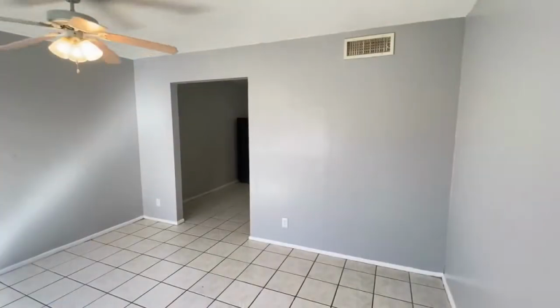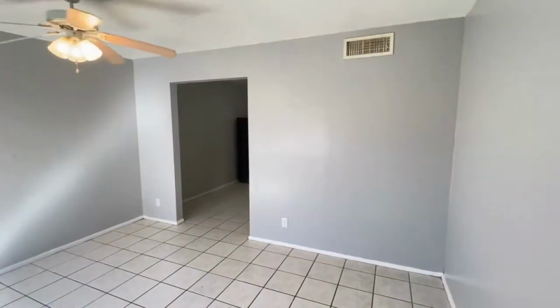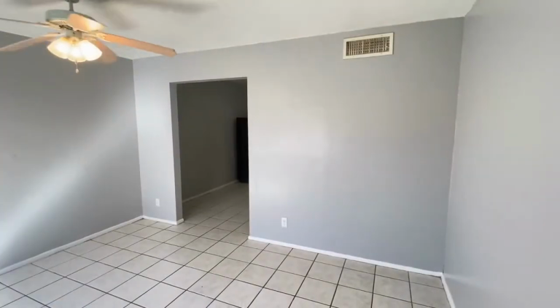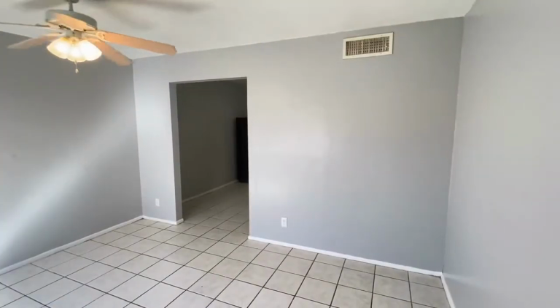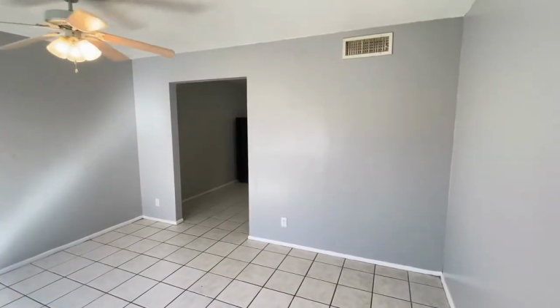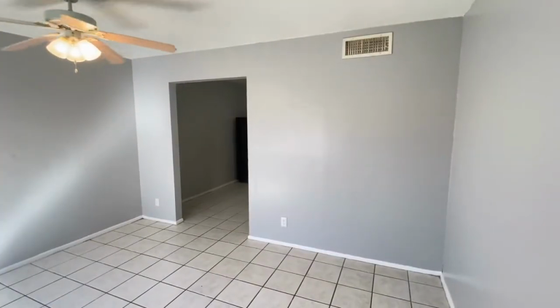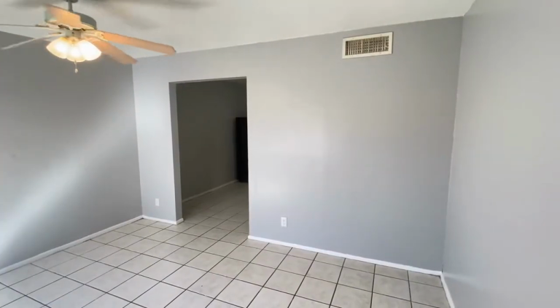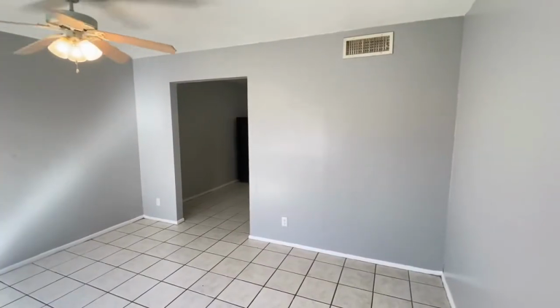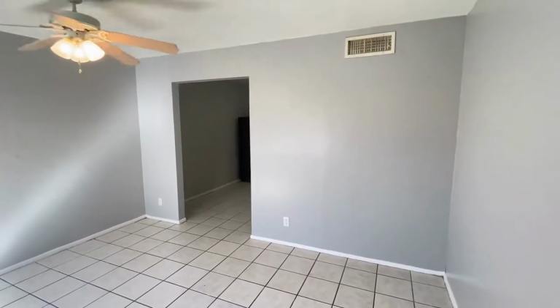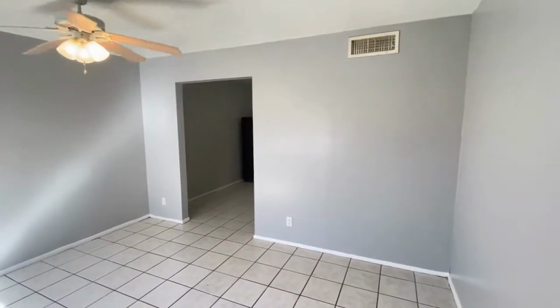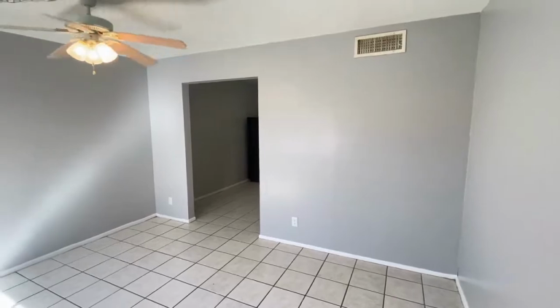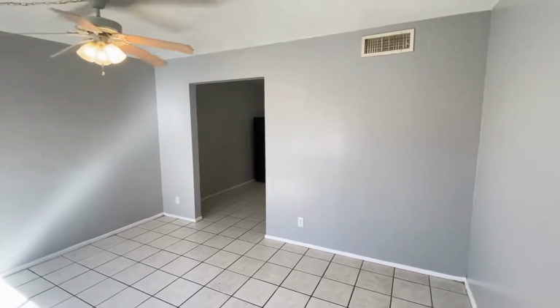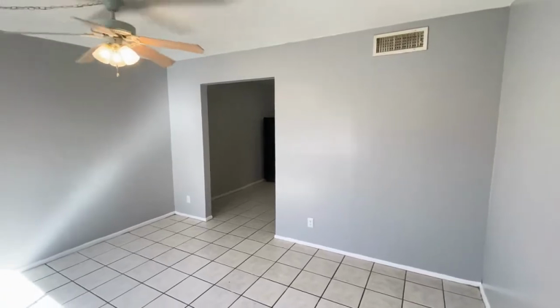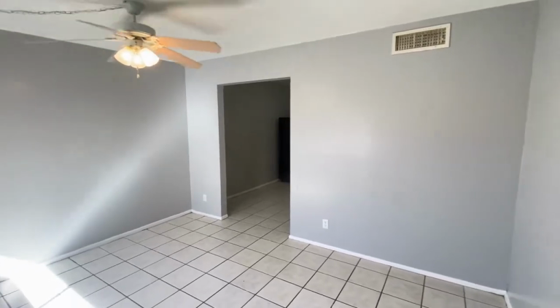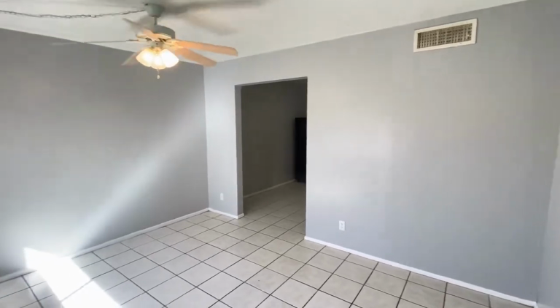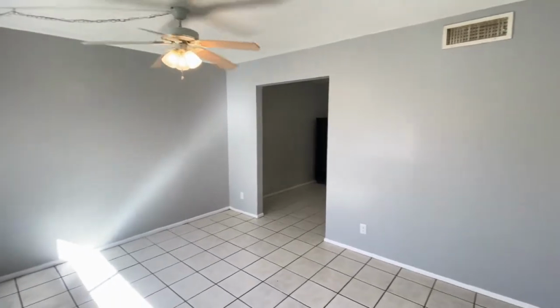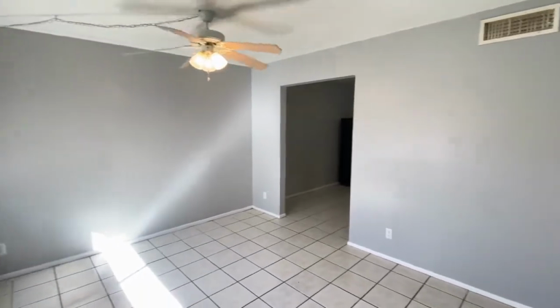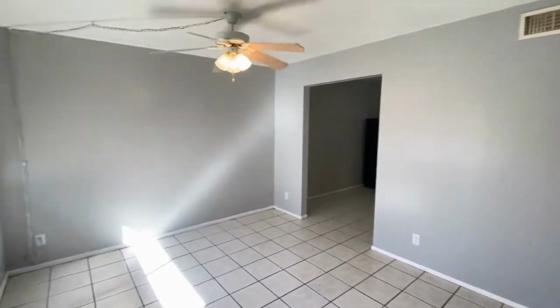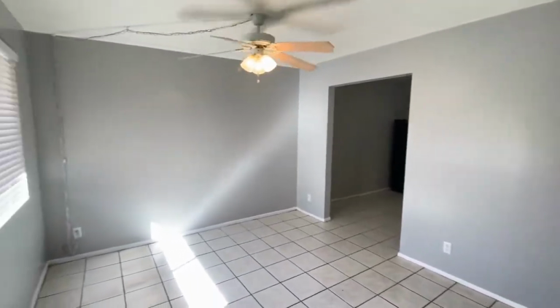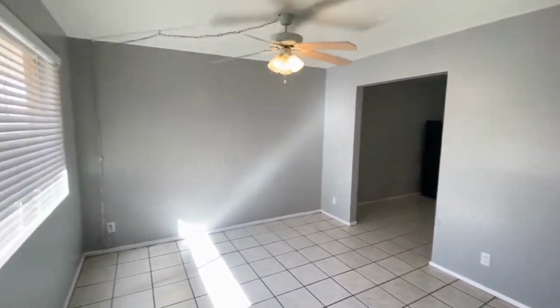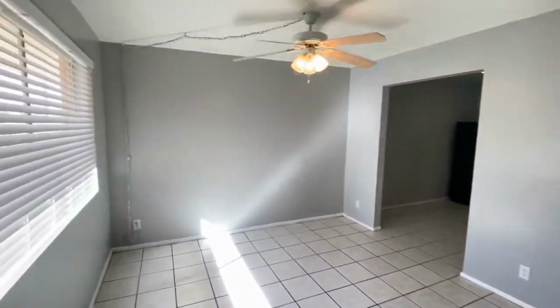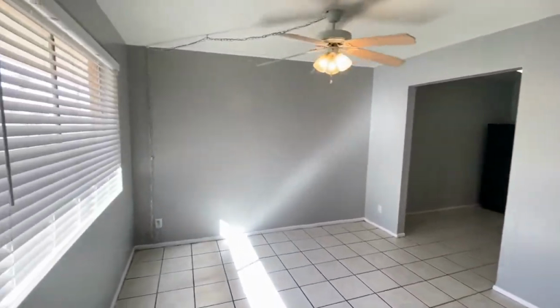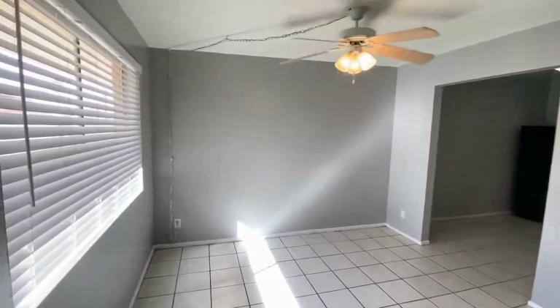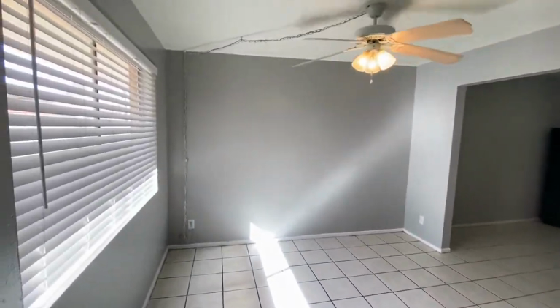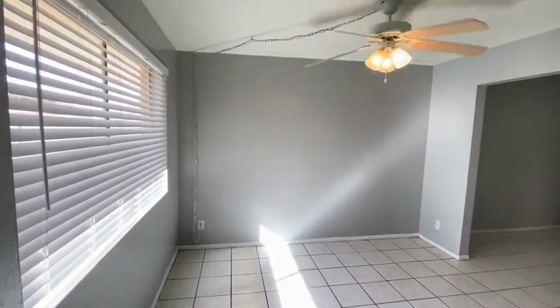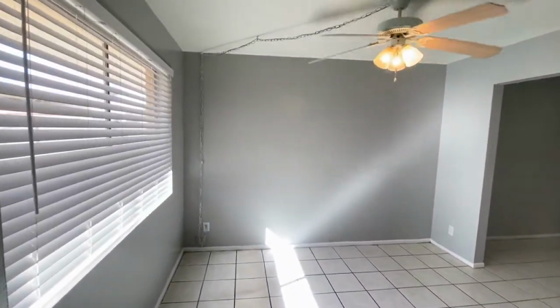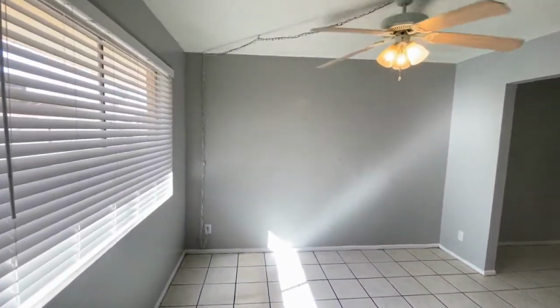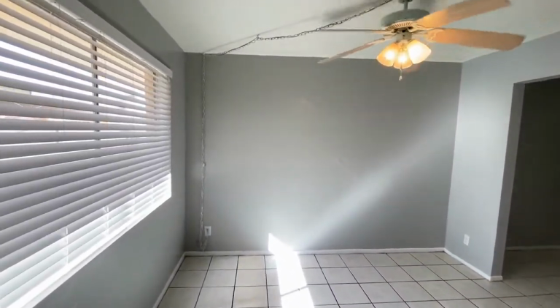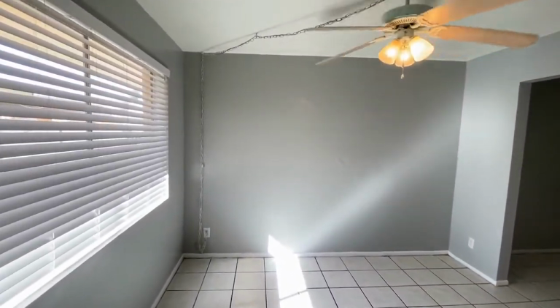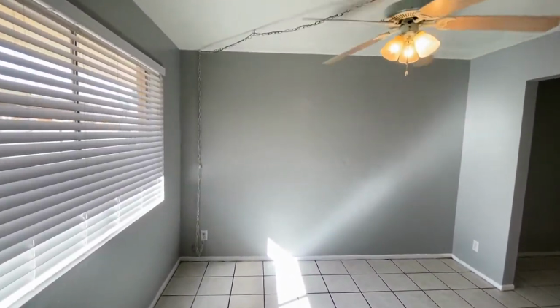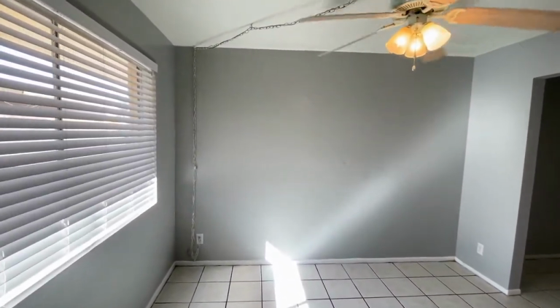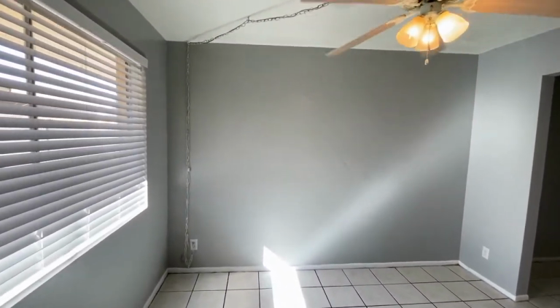Here we are in the entryway and living area. Great tile, ceiling fan, plenty of natural light.